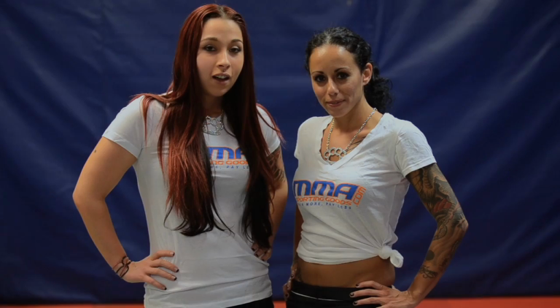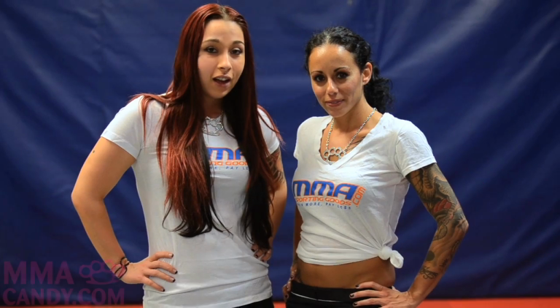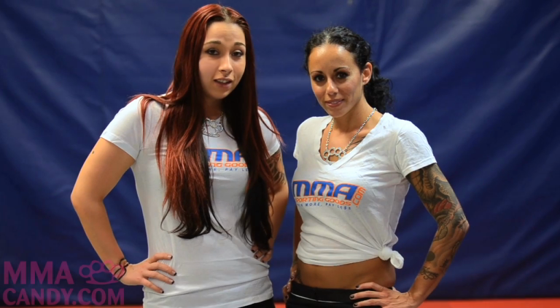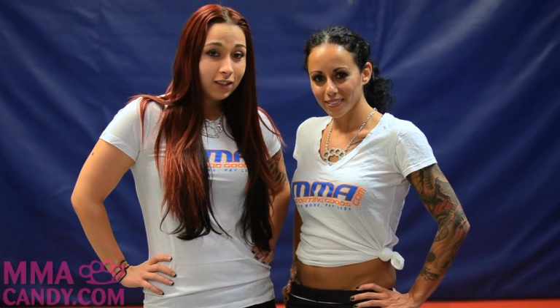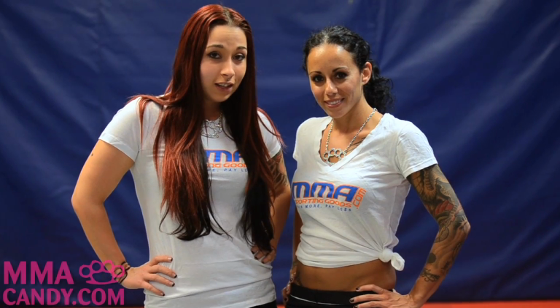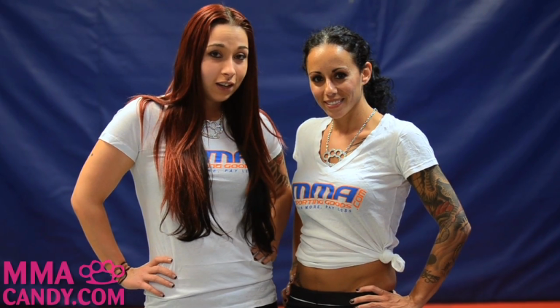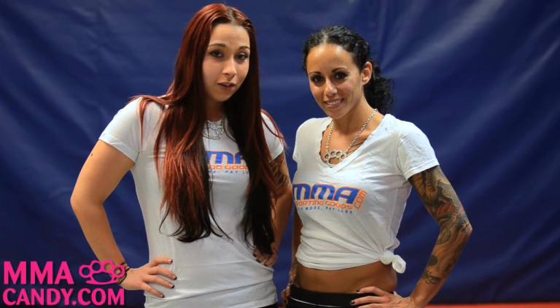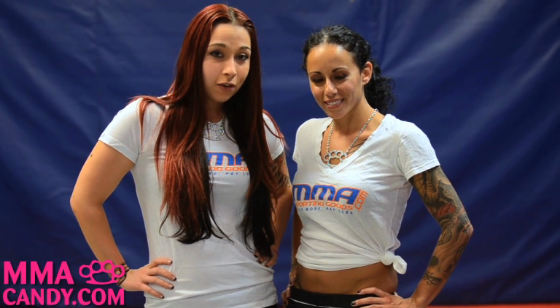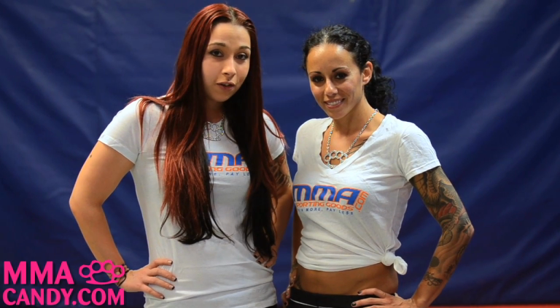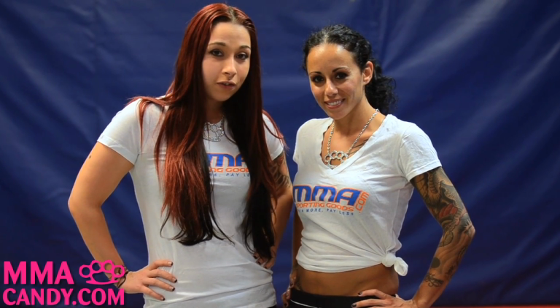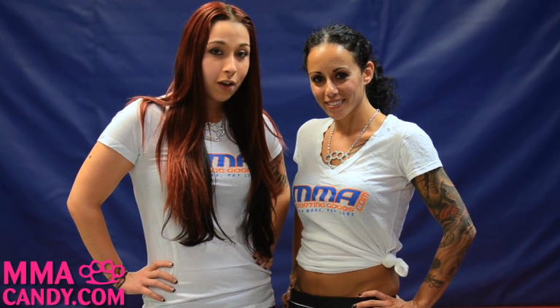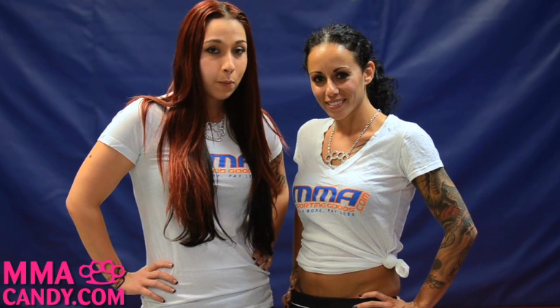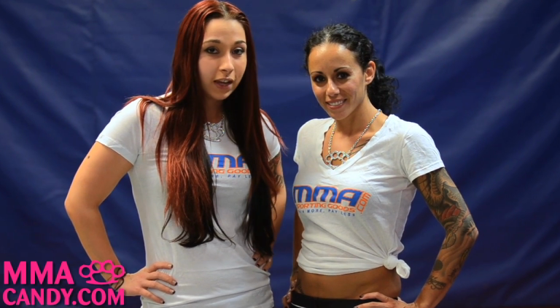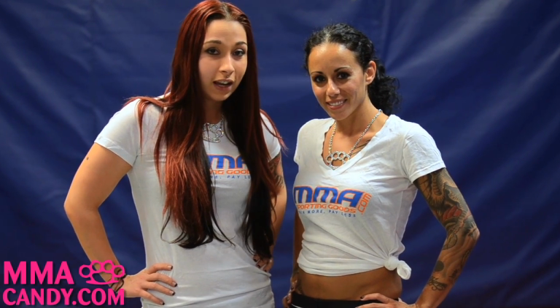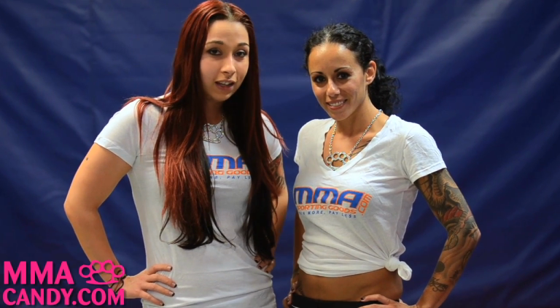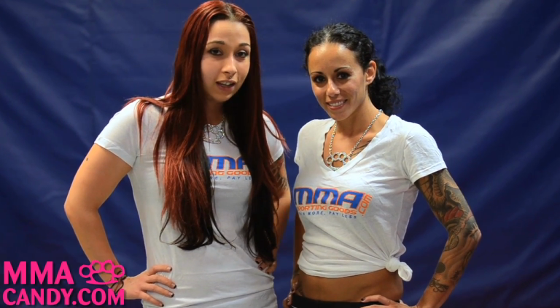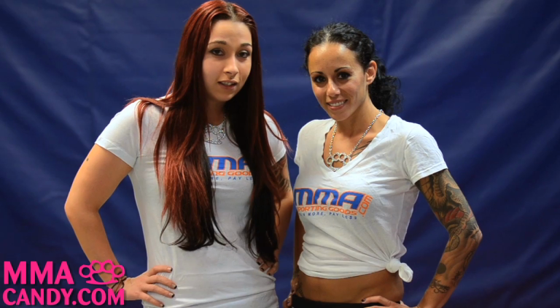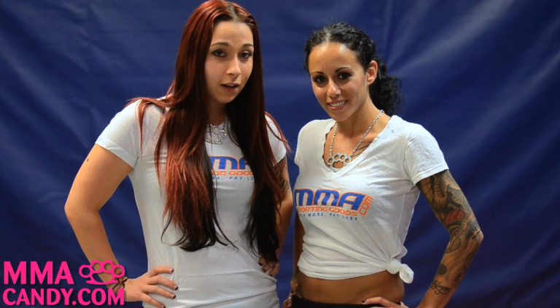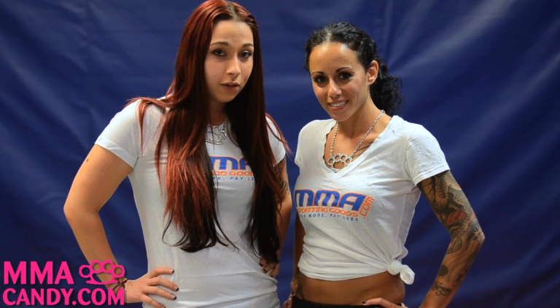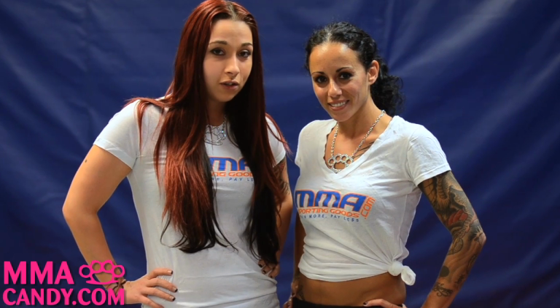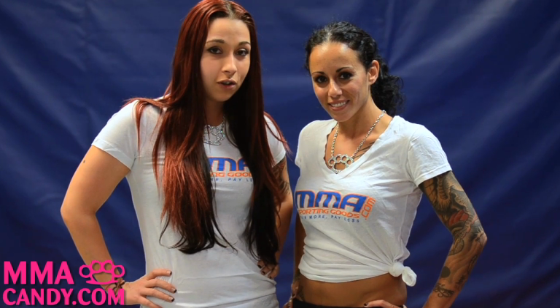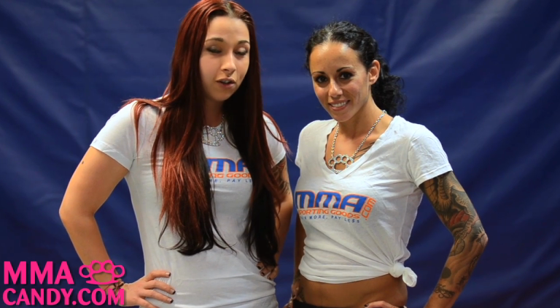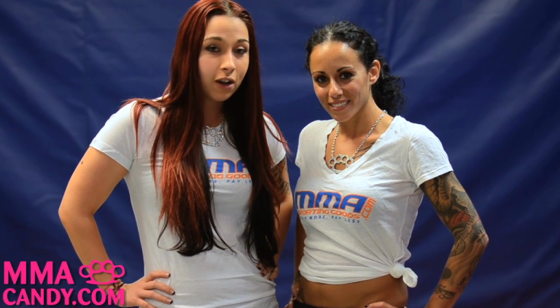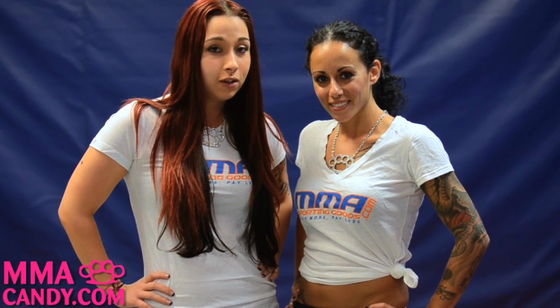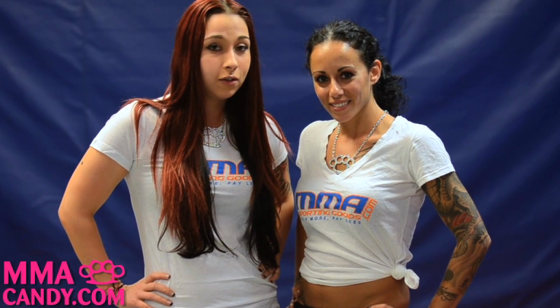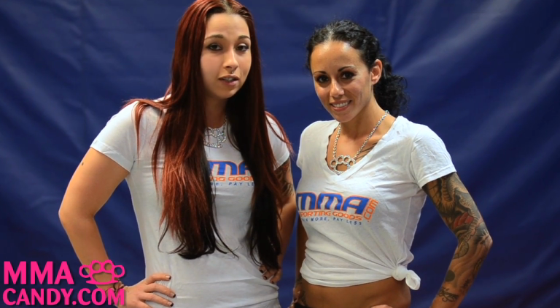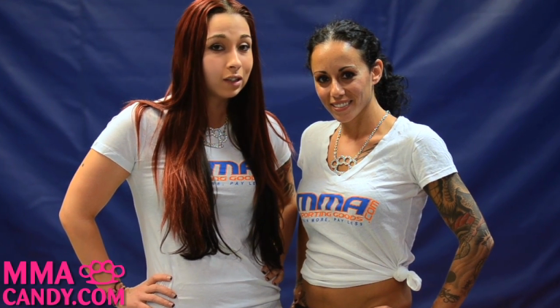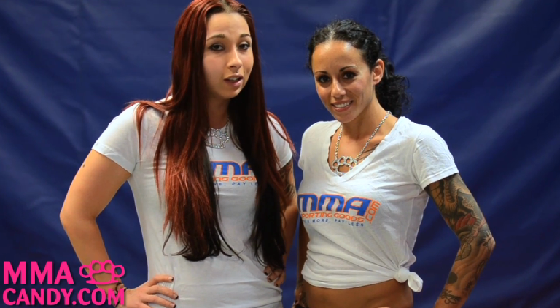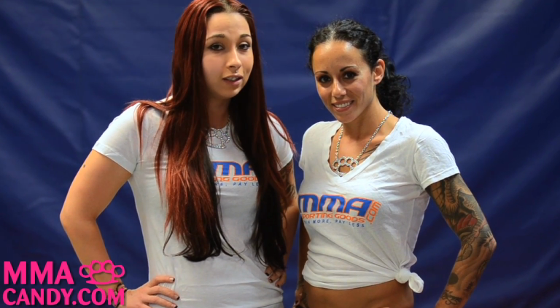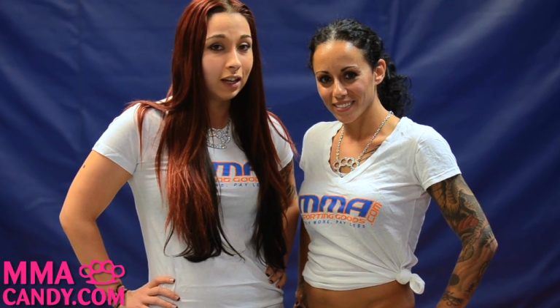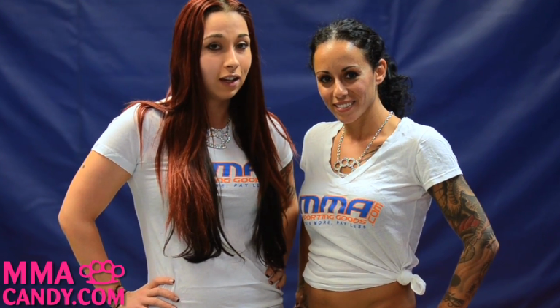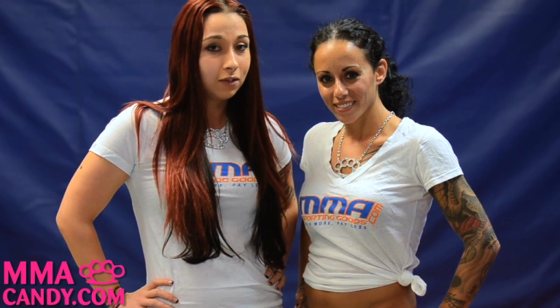Hi, this is Seda and Koko for MMA Candy and today we're going to show you how to do a single leg takedown.